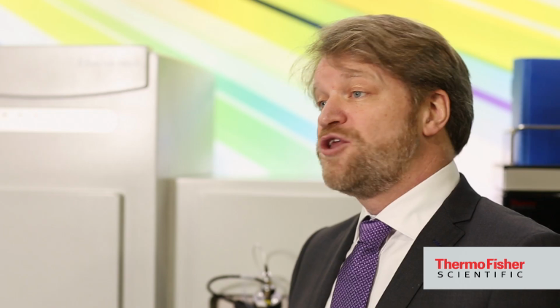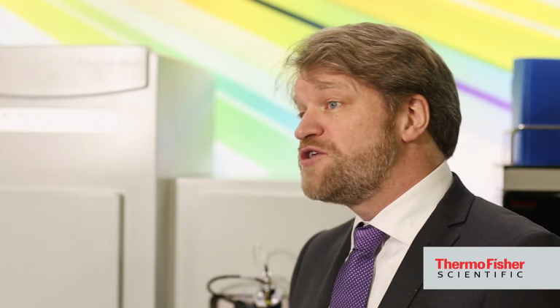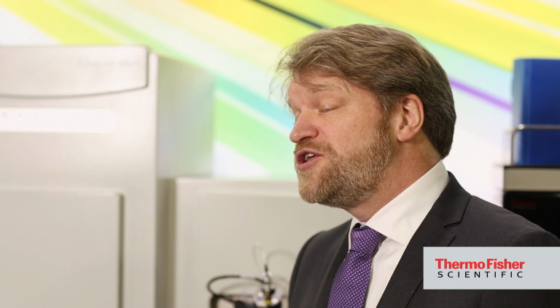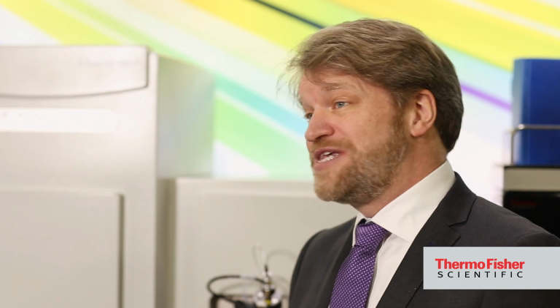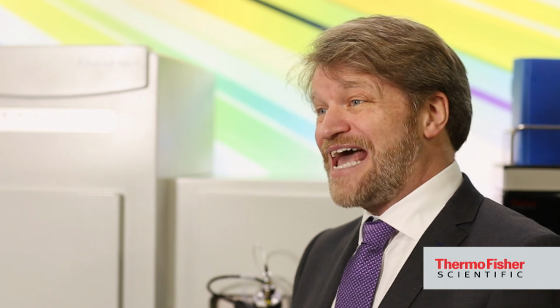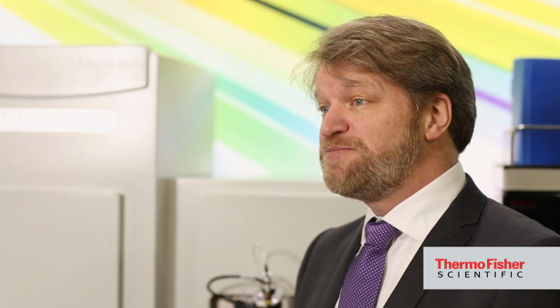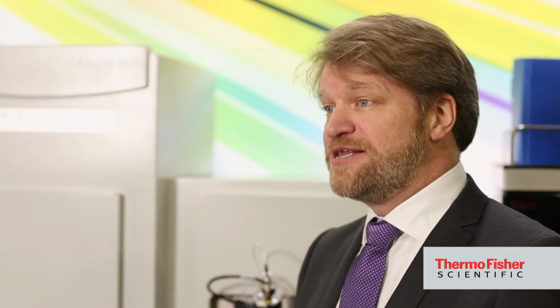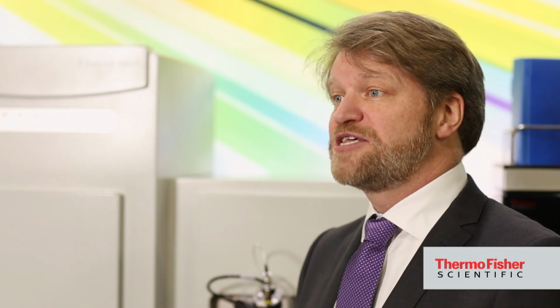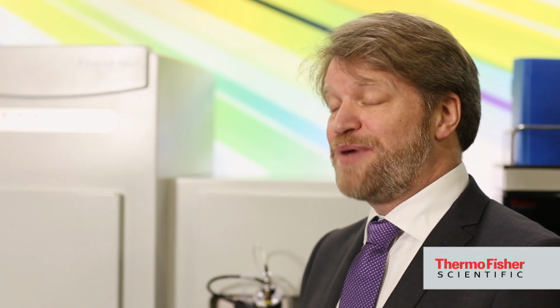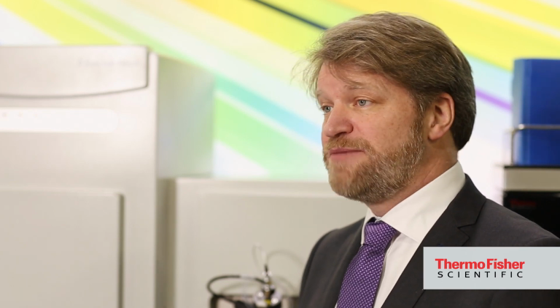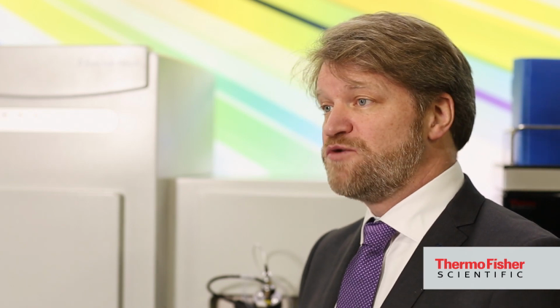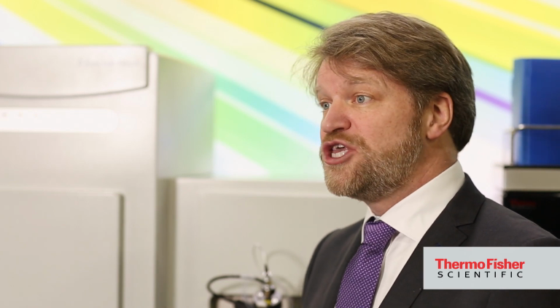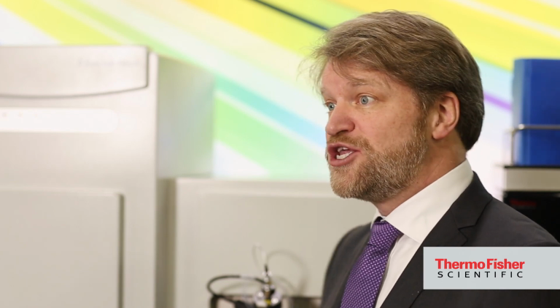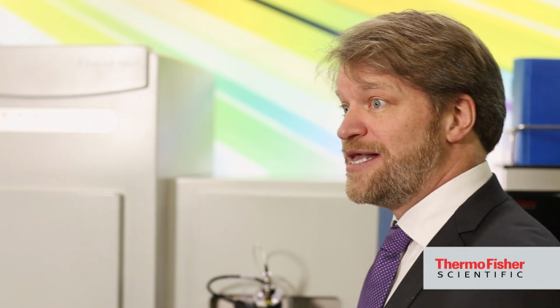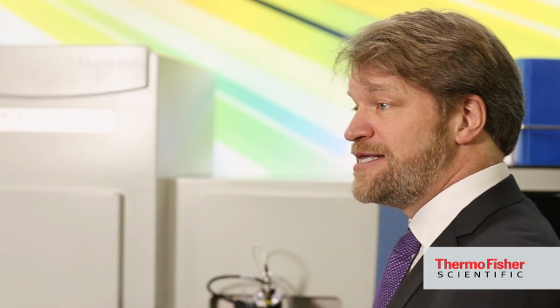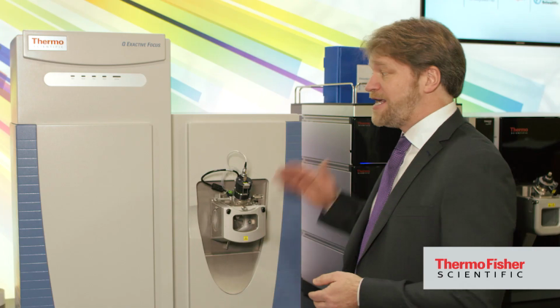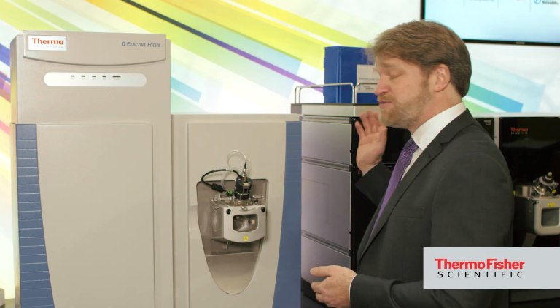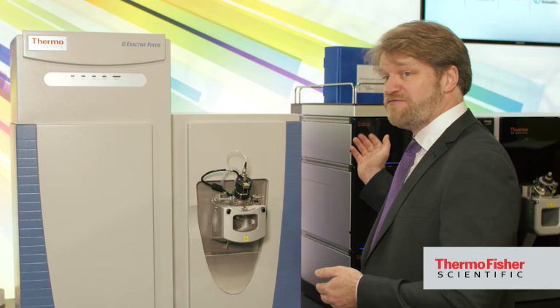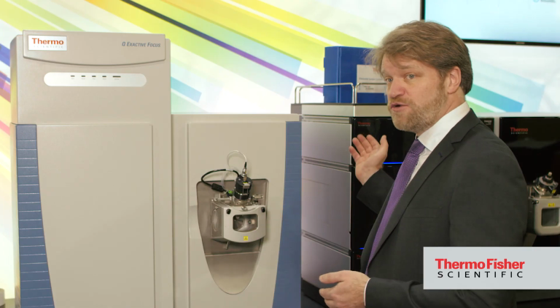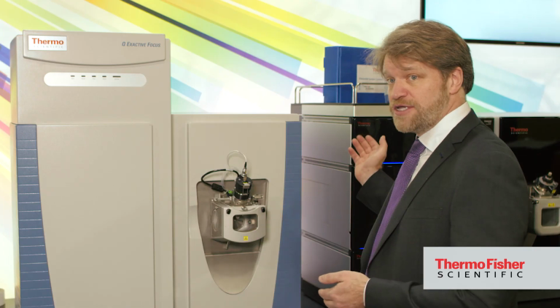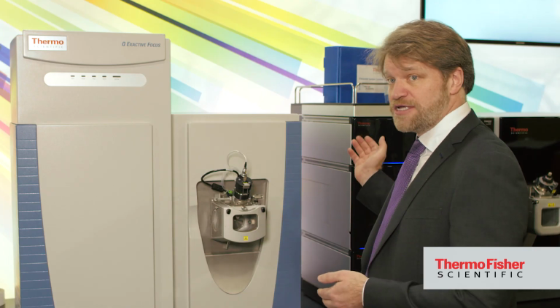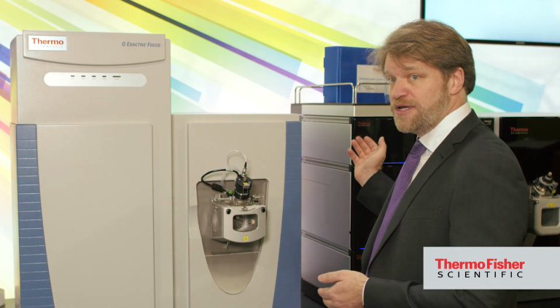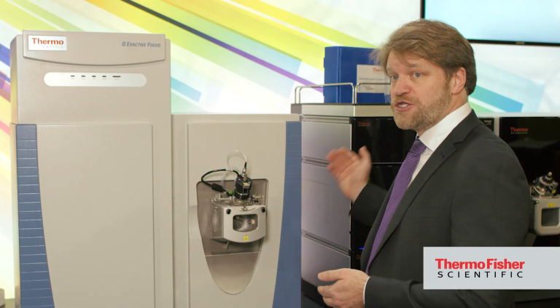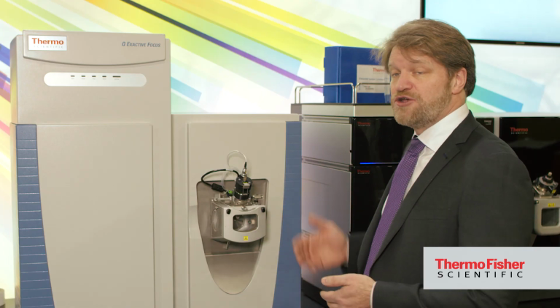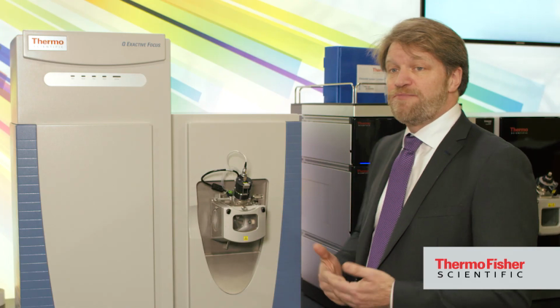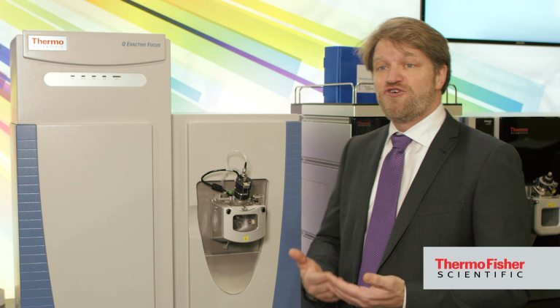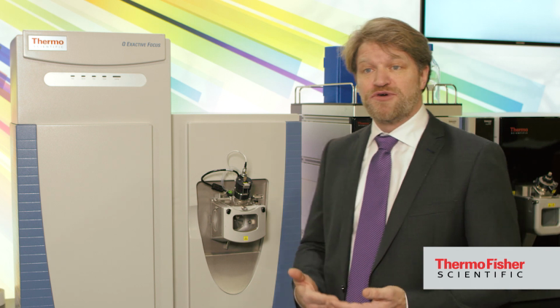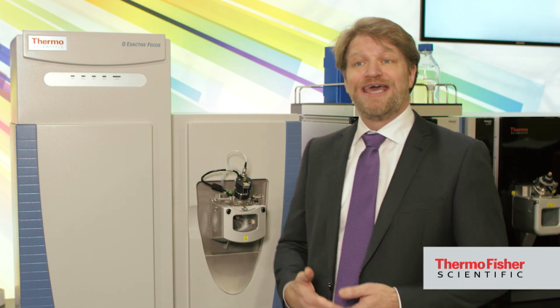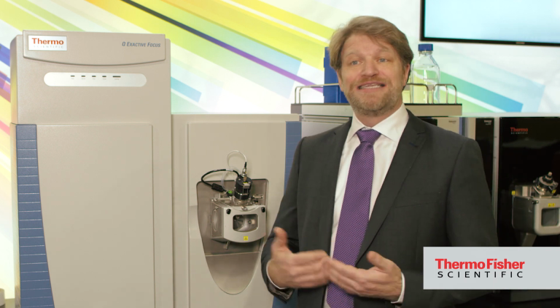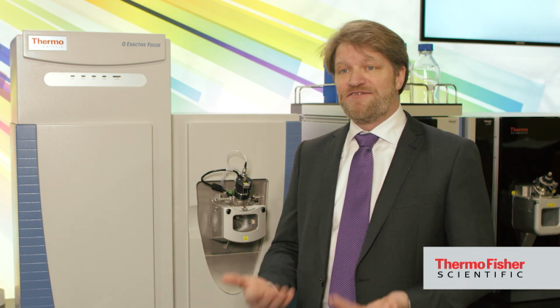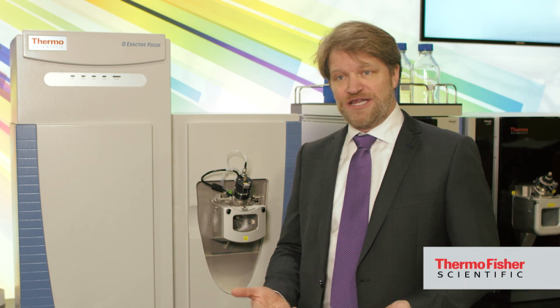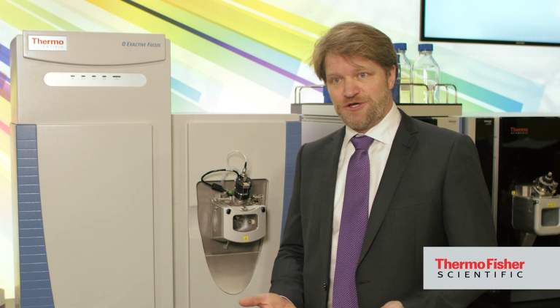It also features a scan speed that's compatible with UHPLC, as with the Vanquish system, so your sample throughput is never an issue.